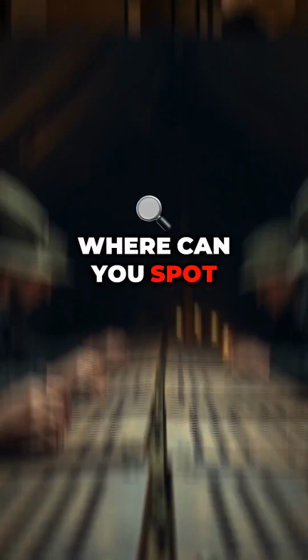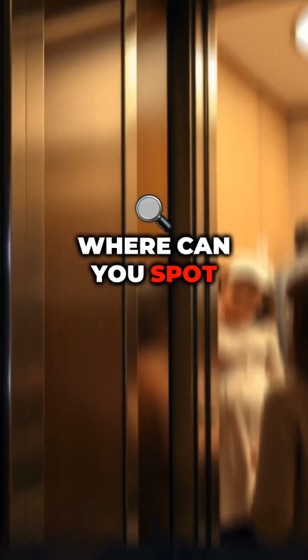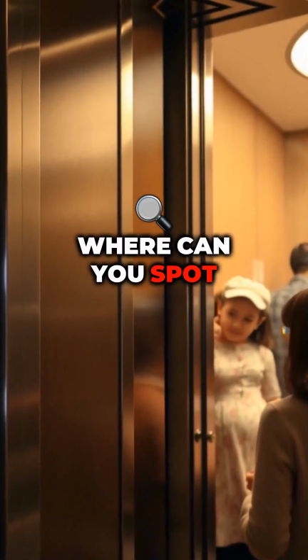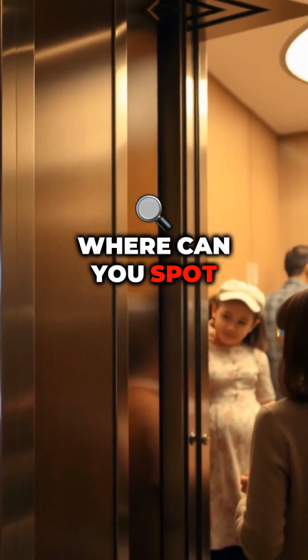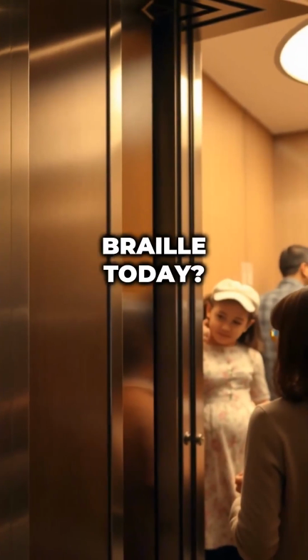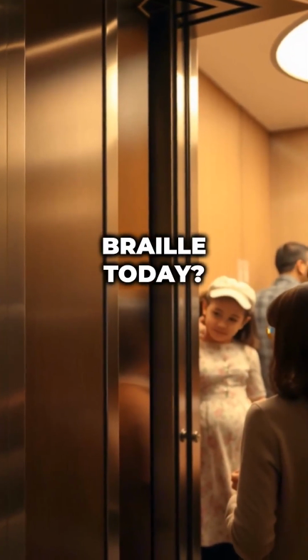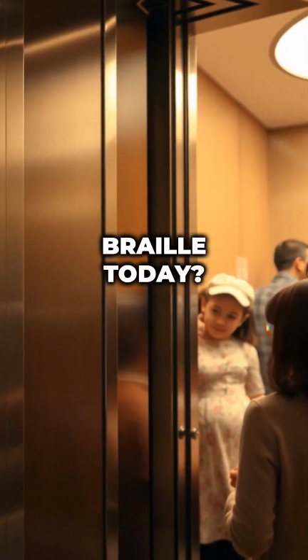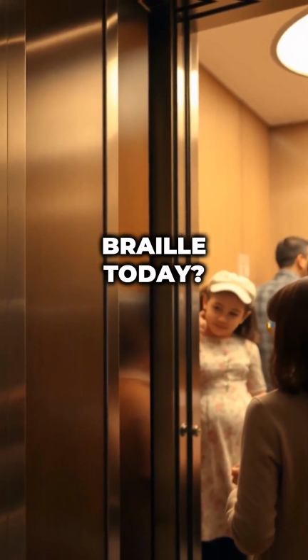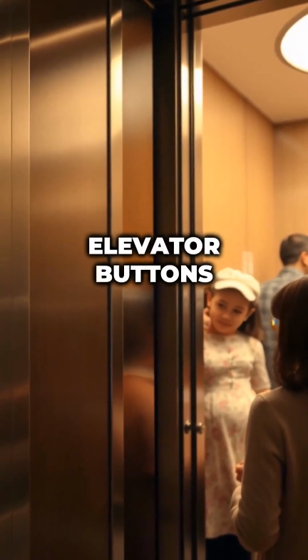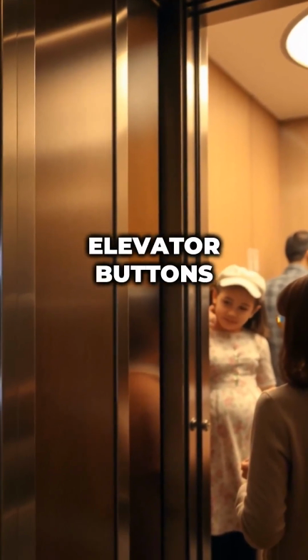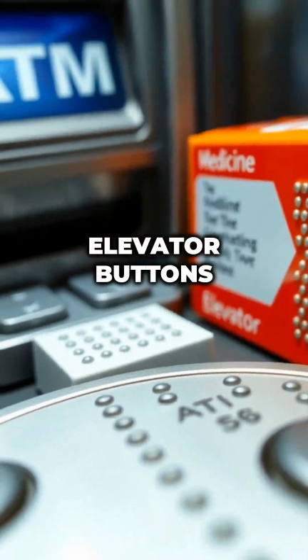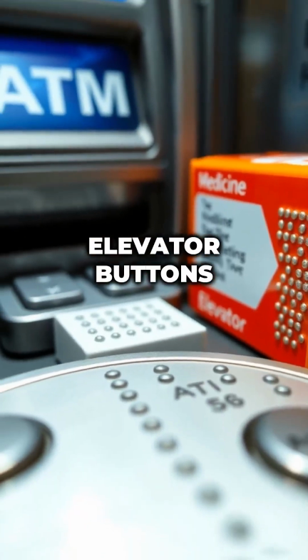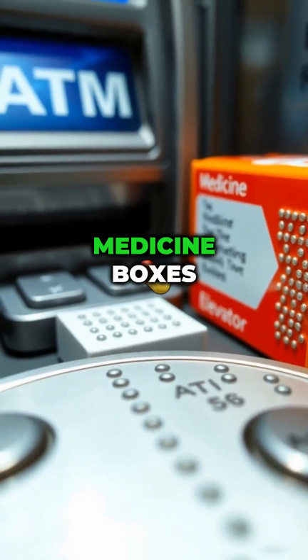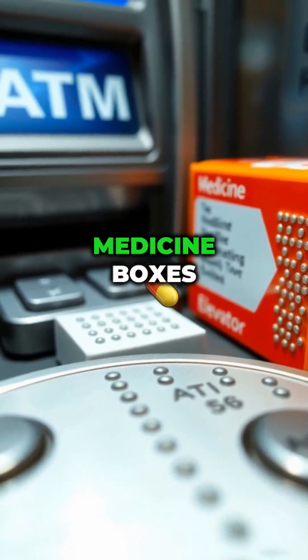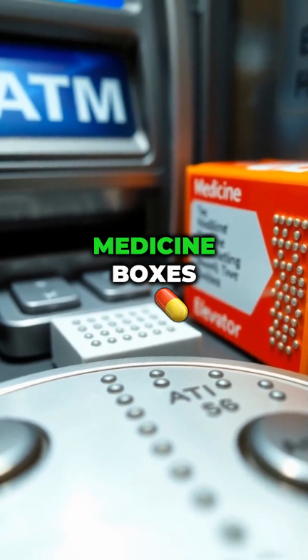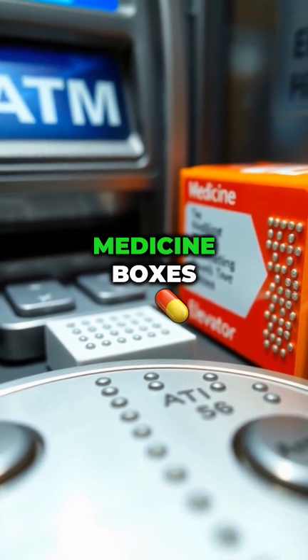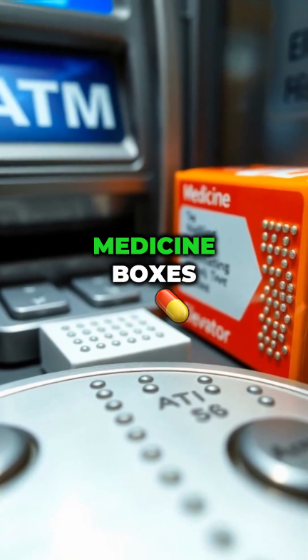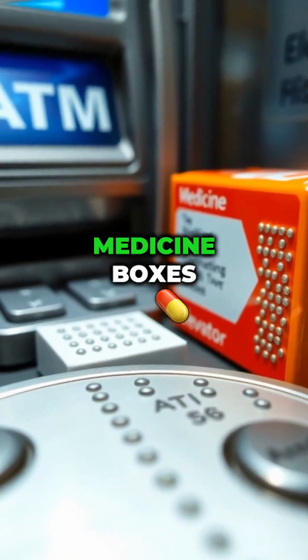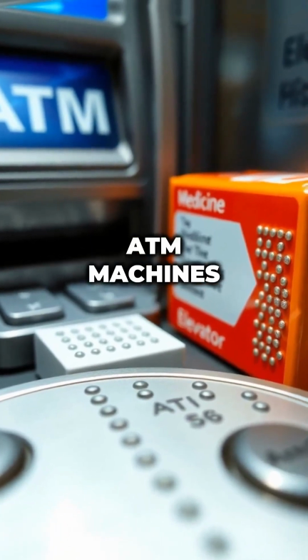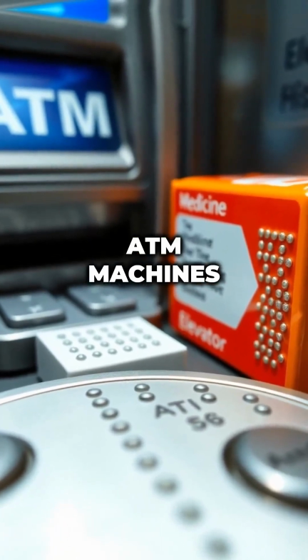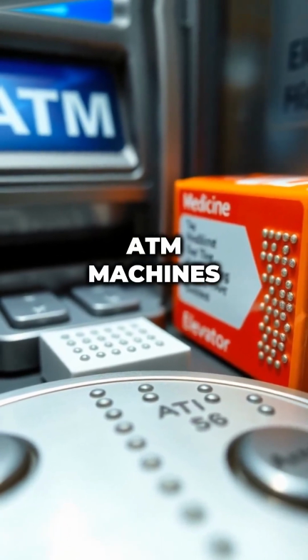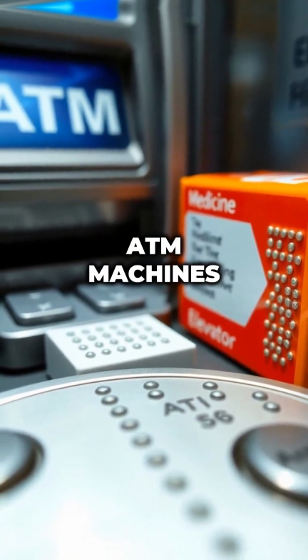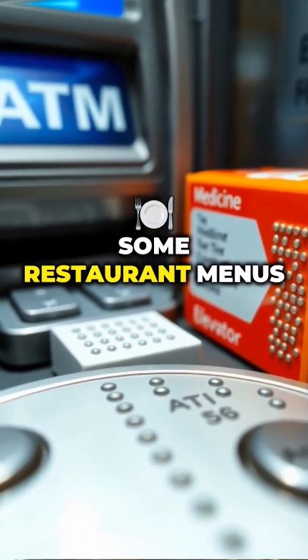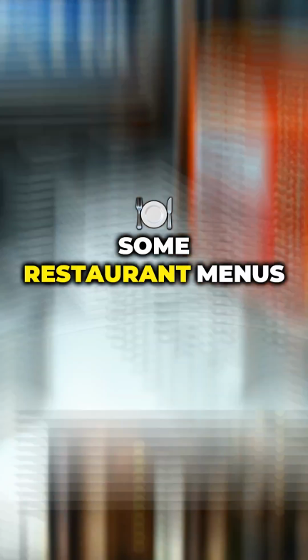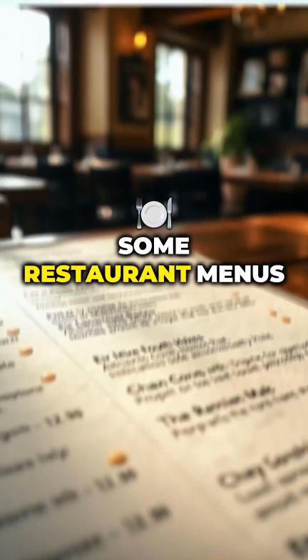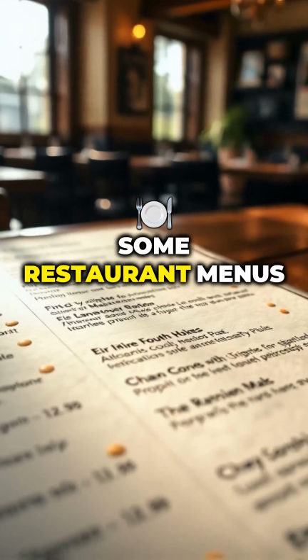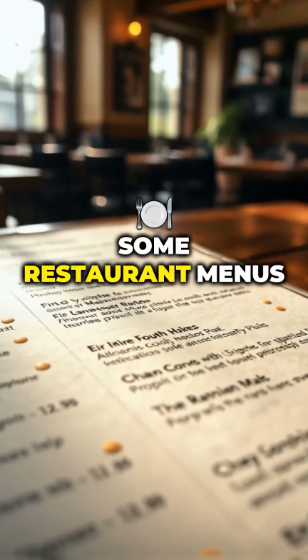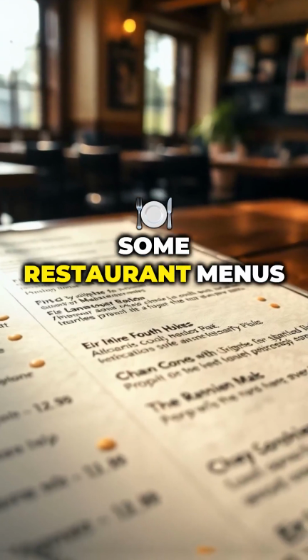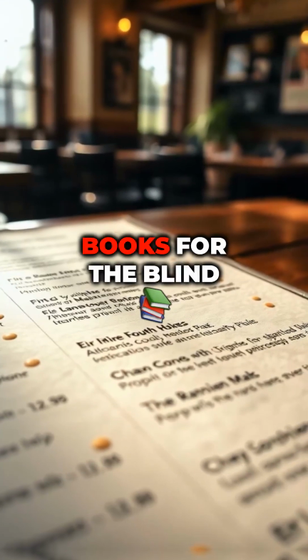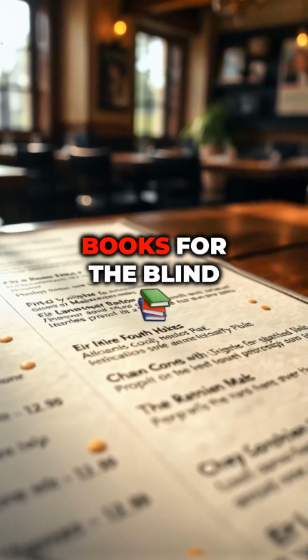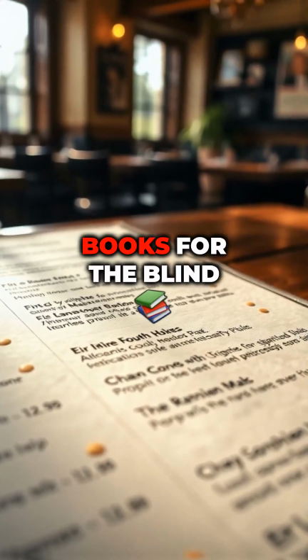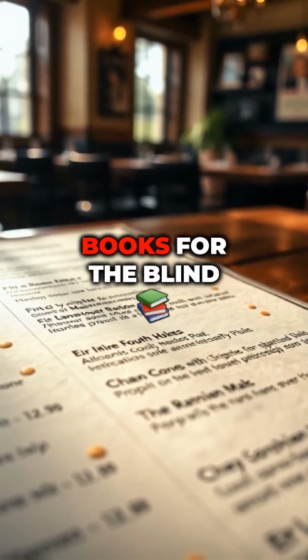Where can you spot Braille today? Elevator buttons, medicine boxes, ATM machines, some restaurant menus, and books for the blind.